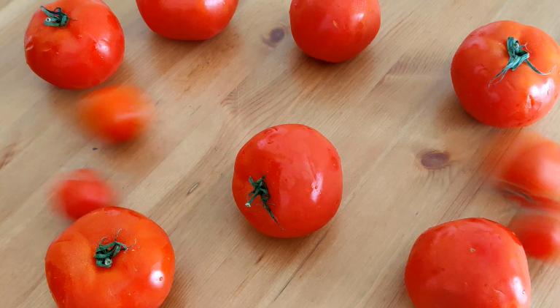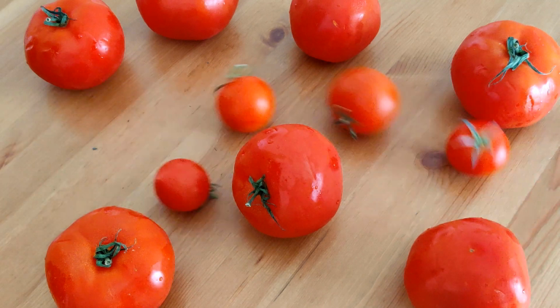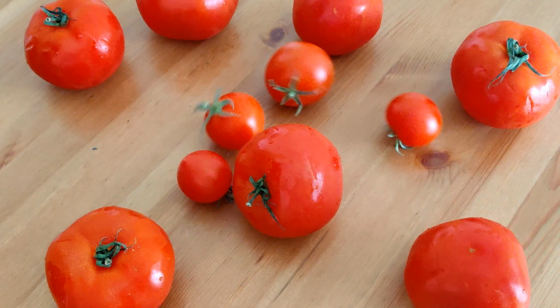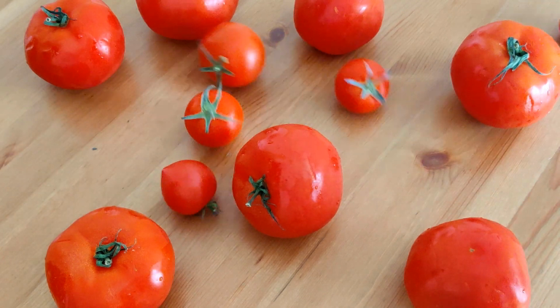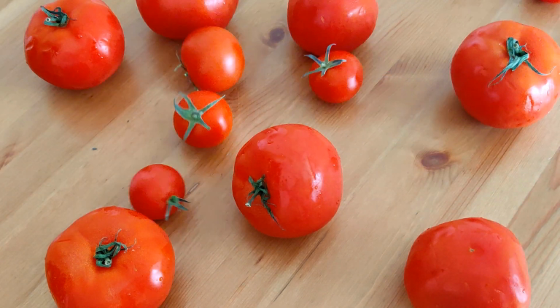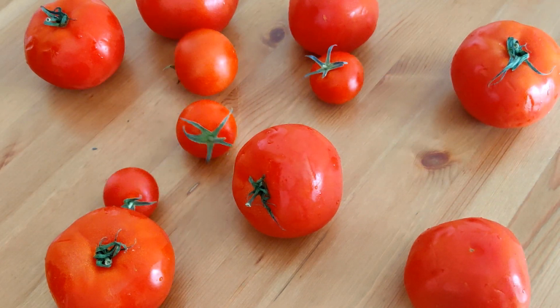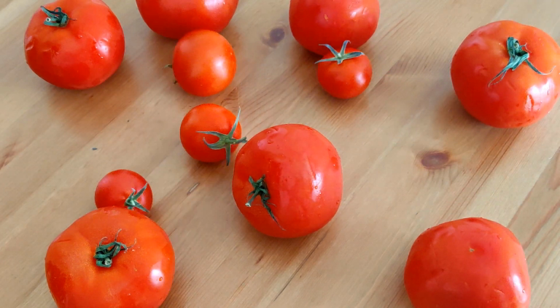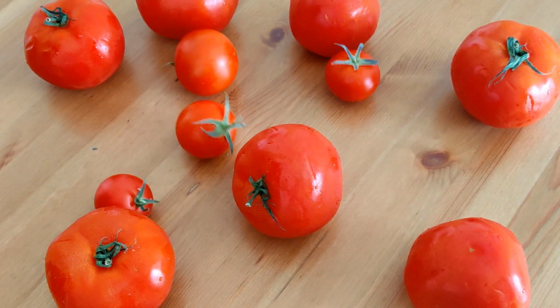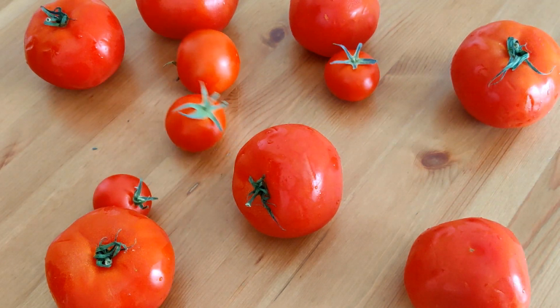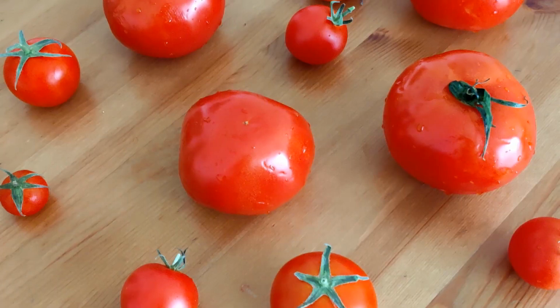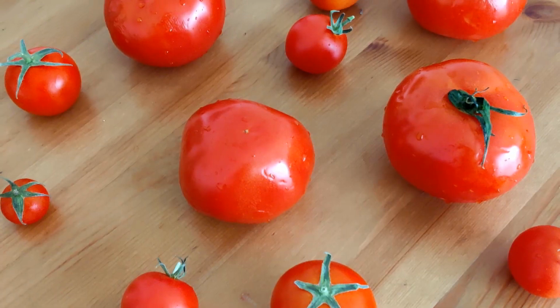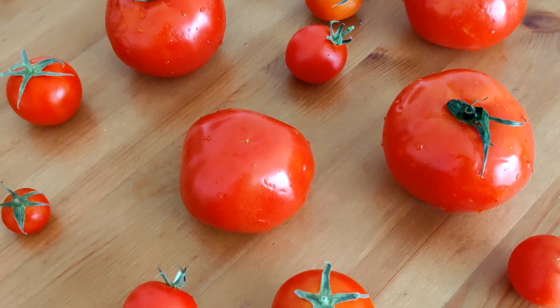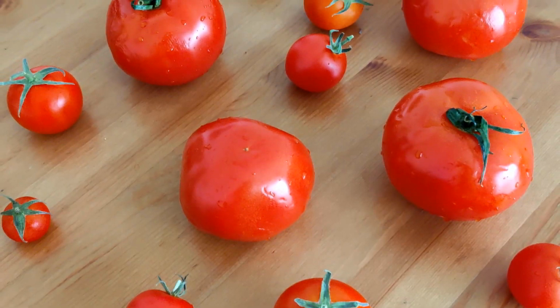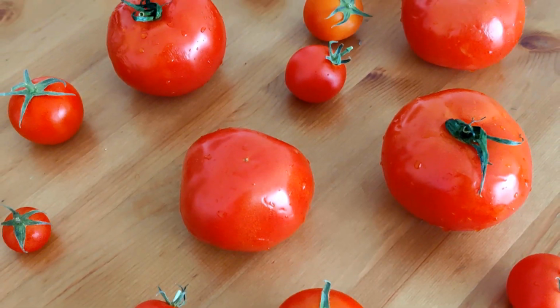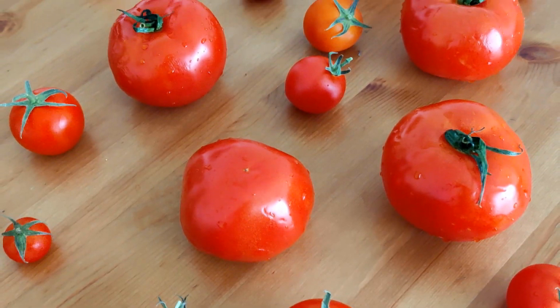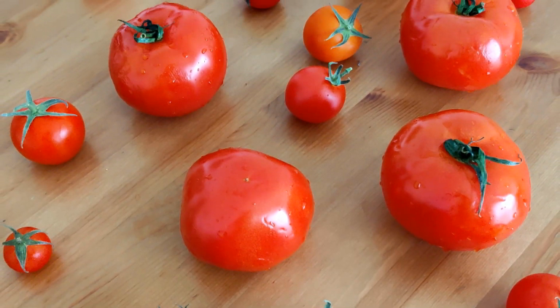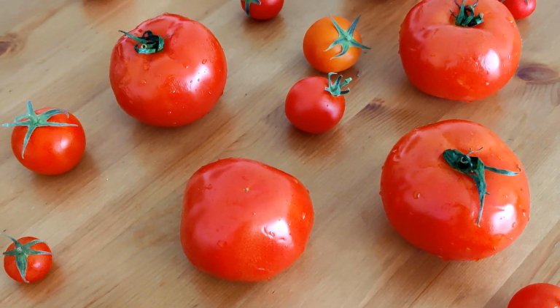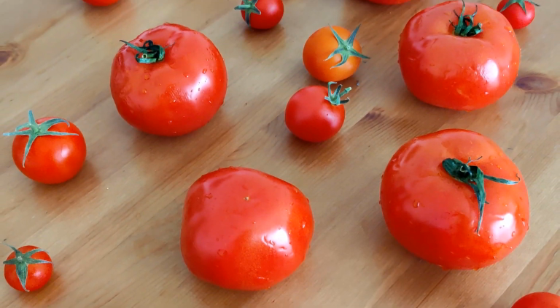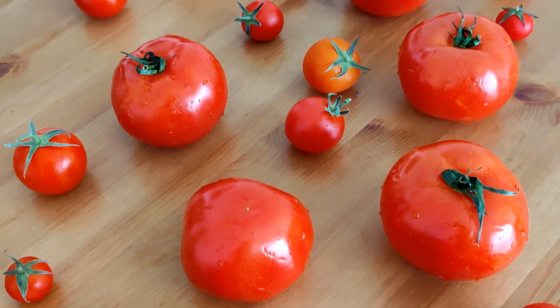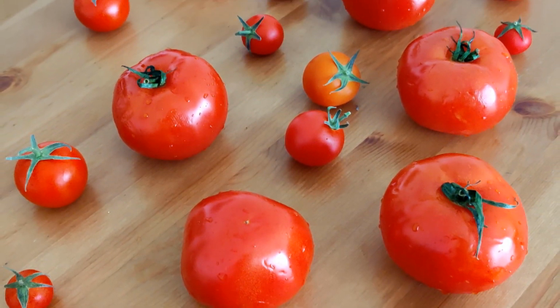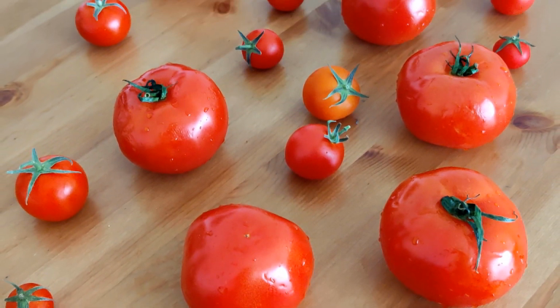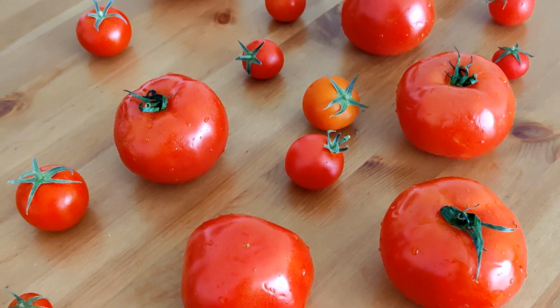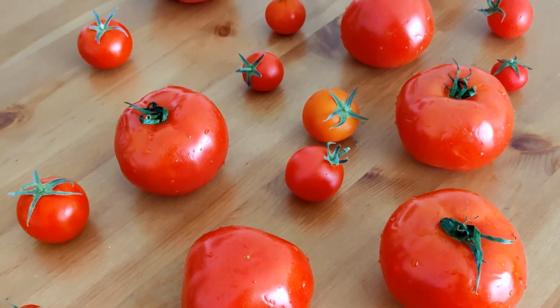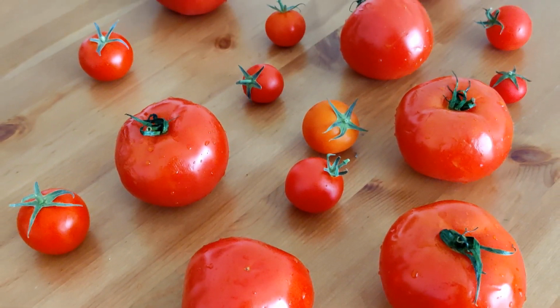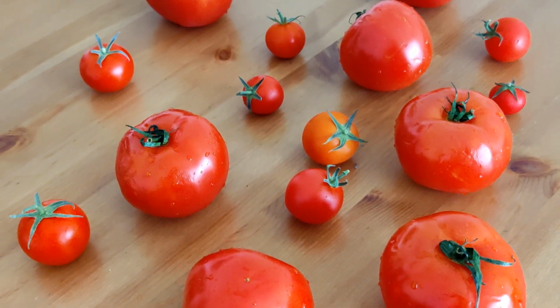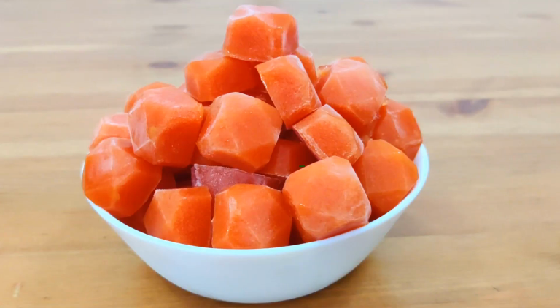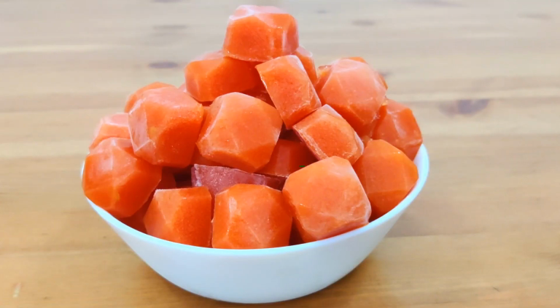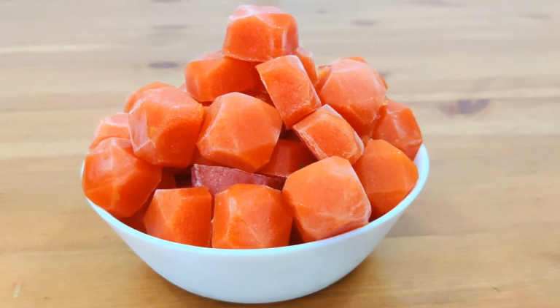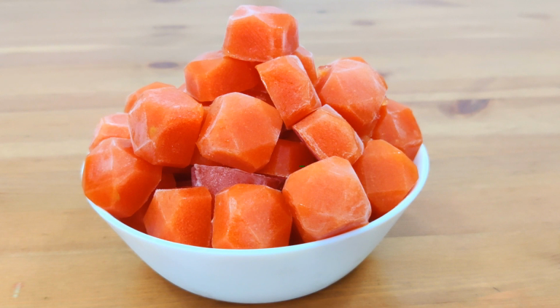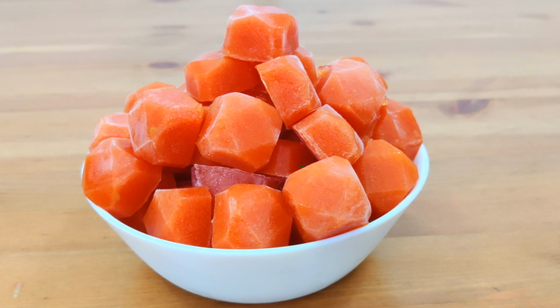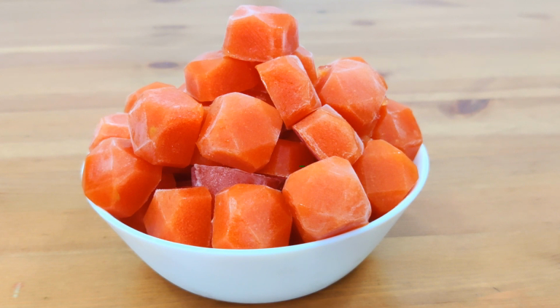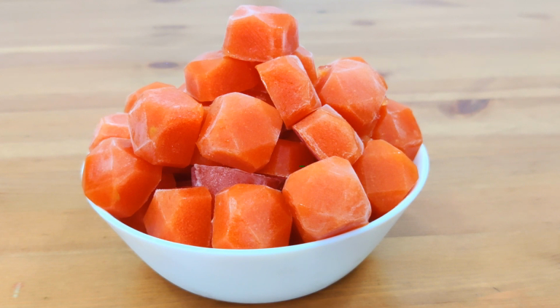Being a busy mom, I always try and find shortcuts to my cooking. This is one of them — homemade frozen tomato paste.